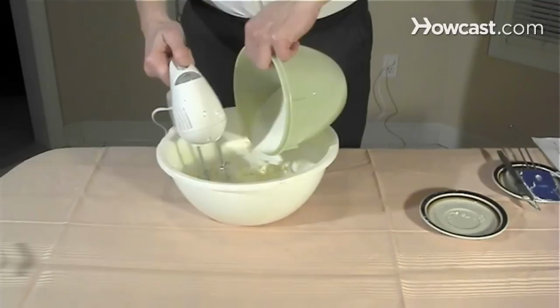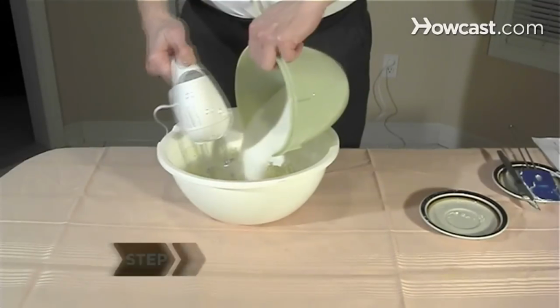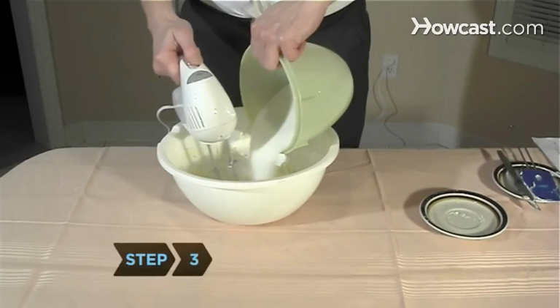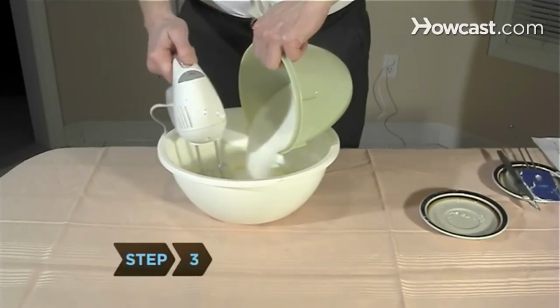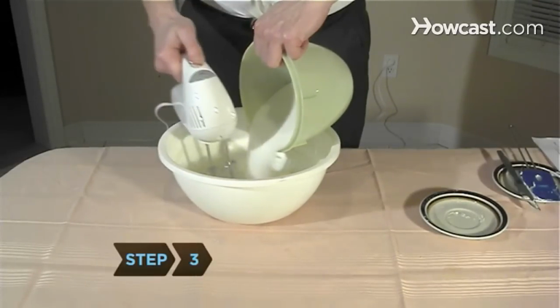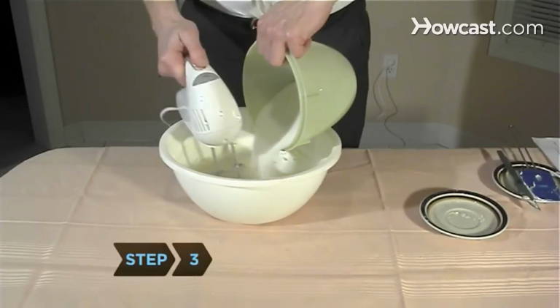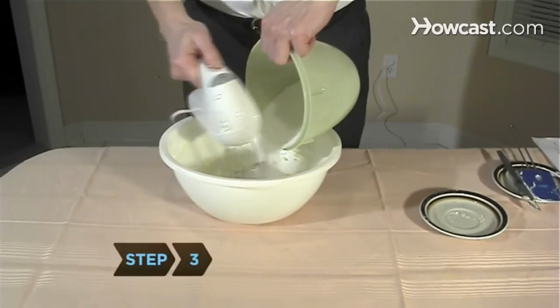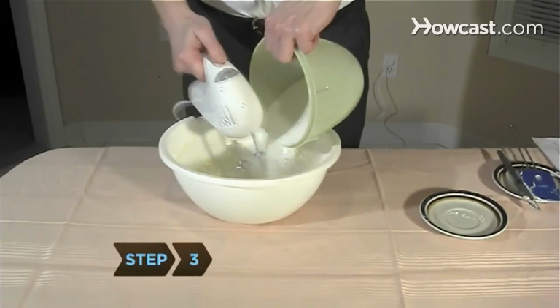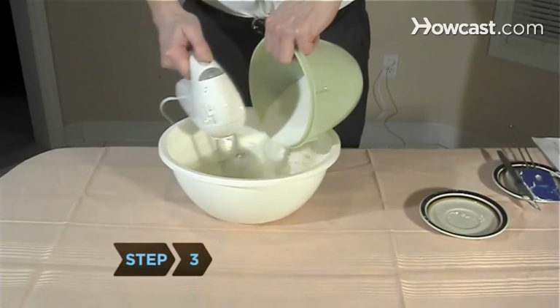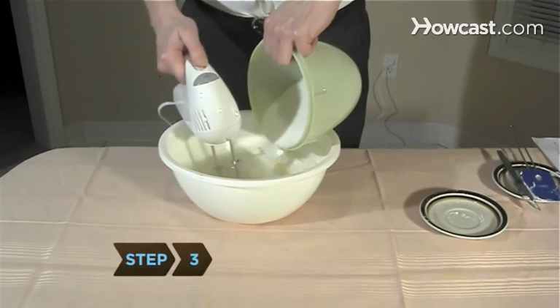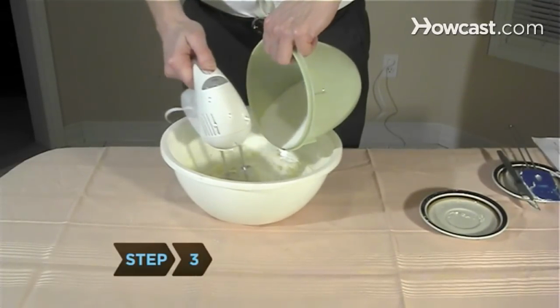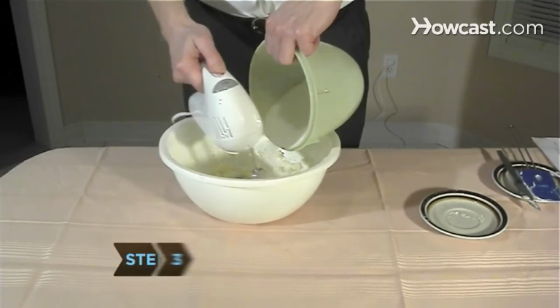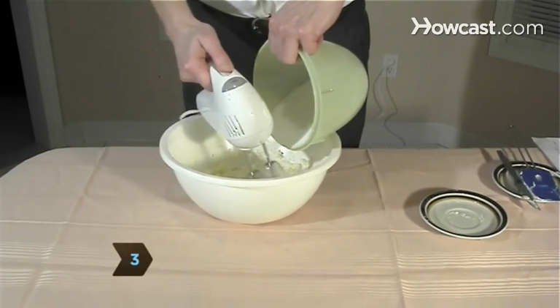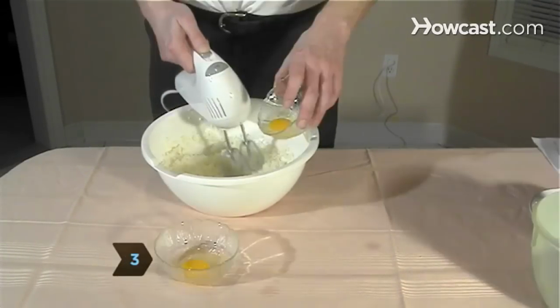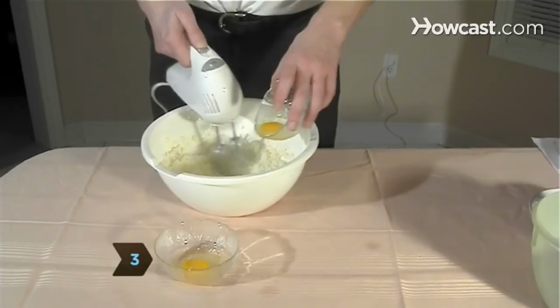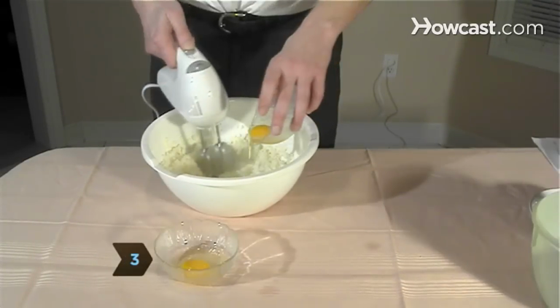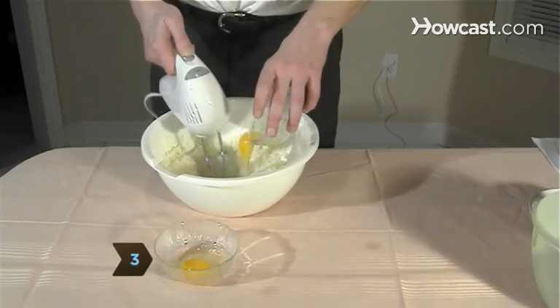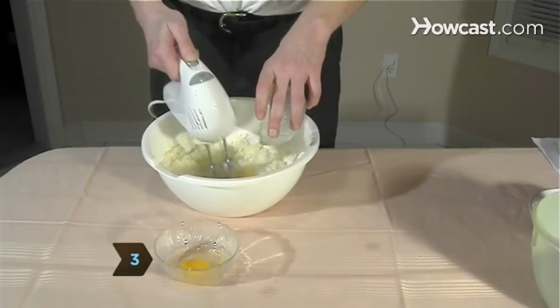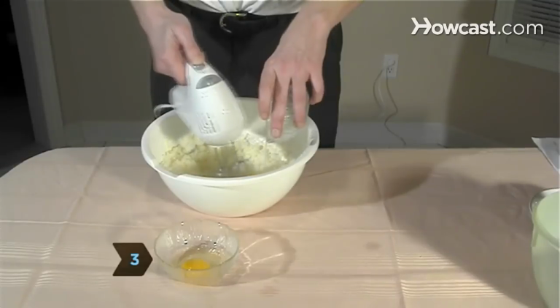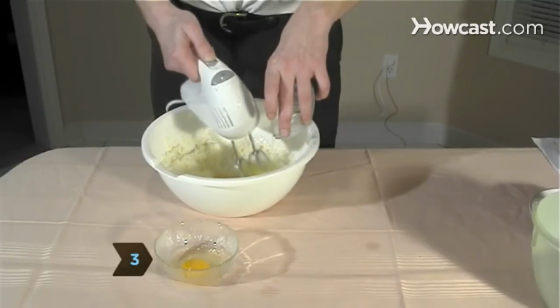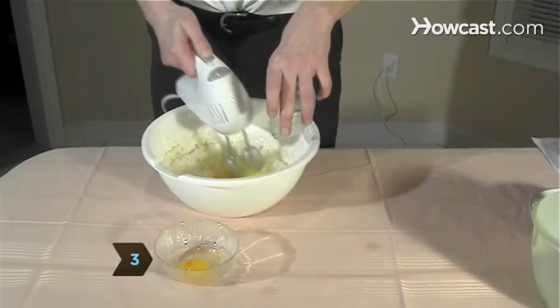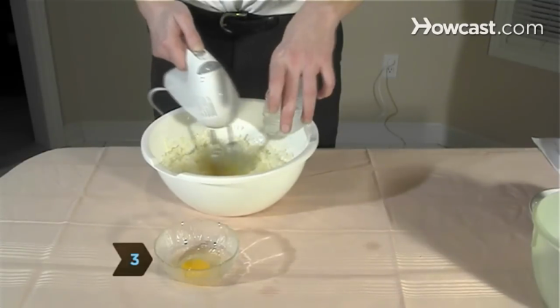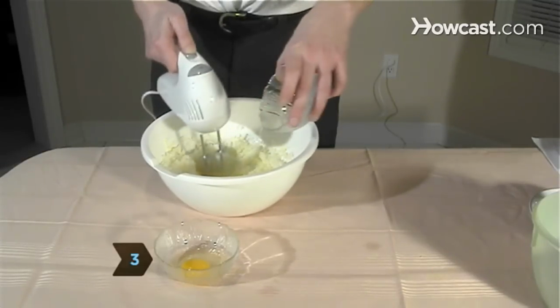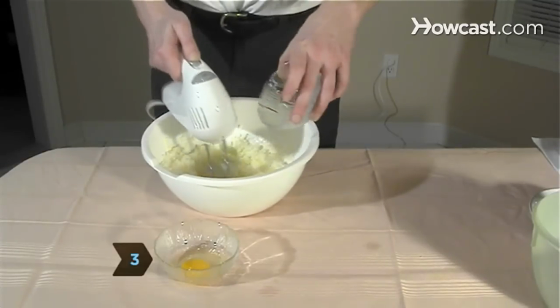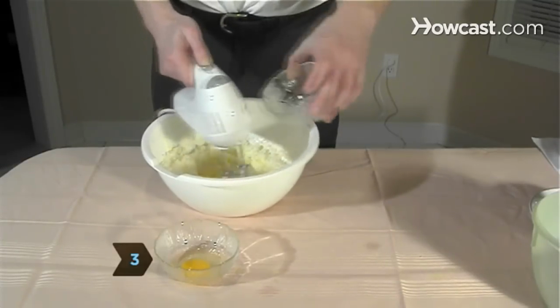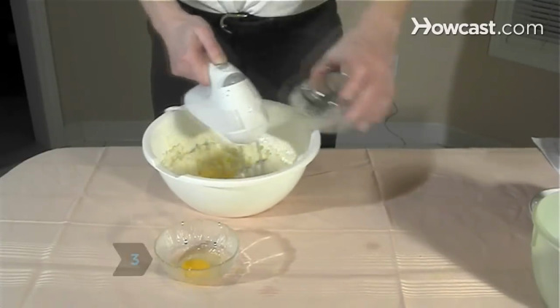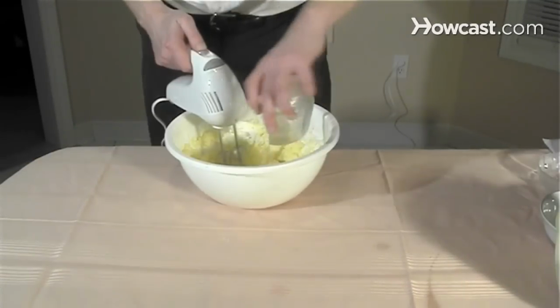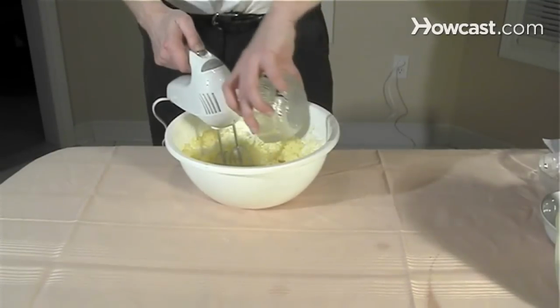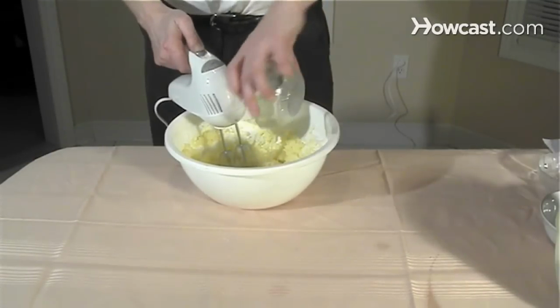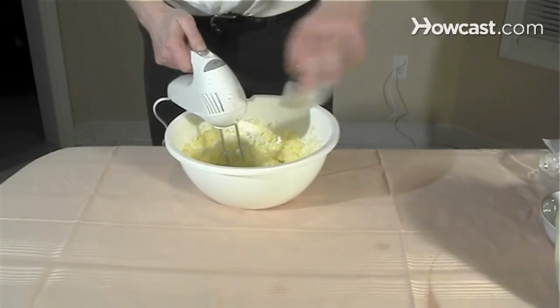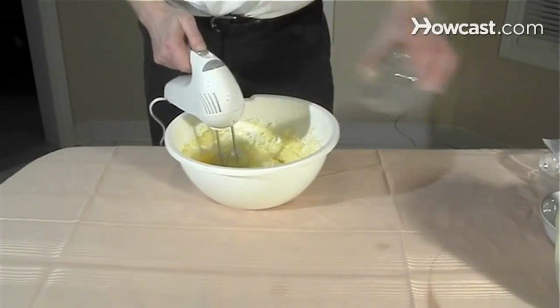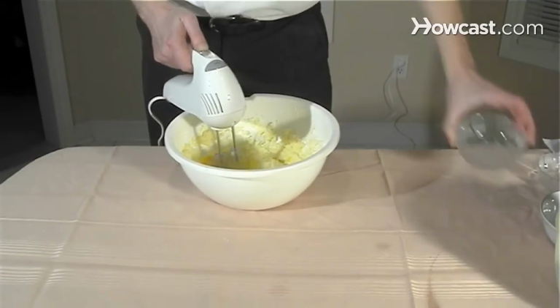Step 3. Slowly add the sugar, then add the eggs one at a time, mixing after each one.